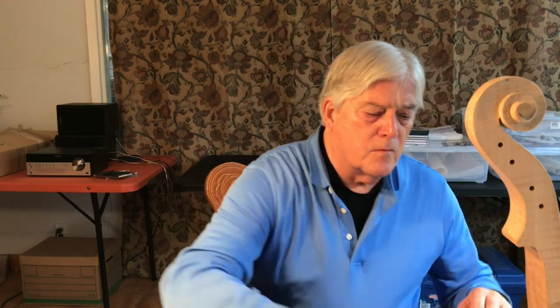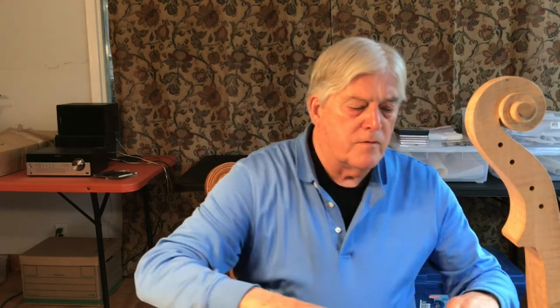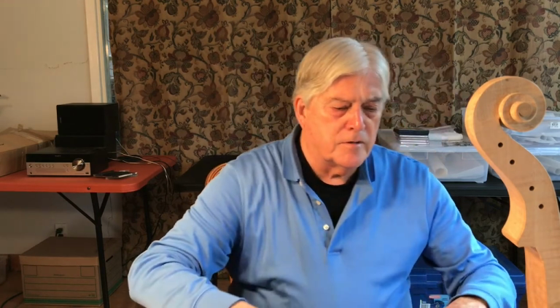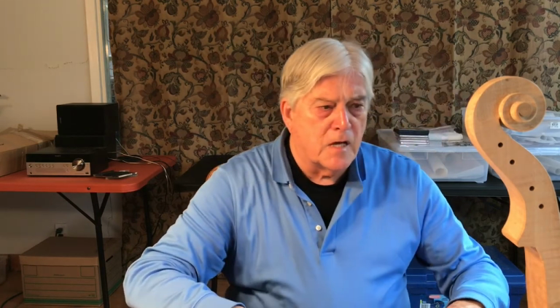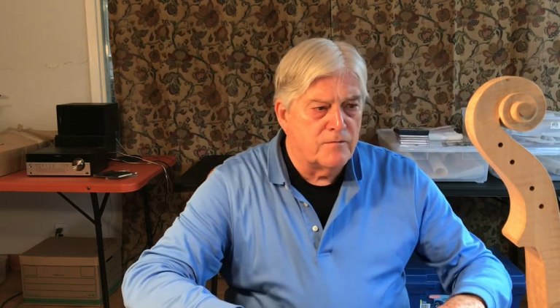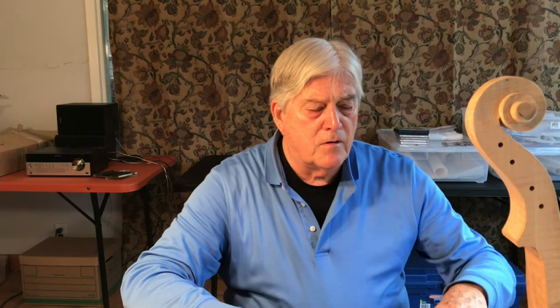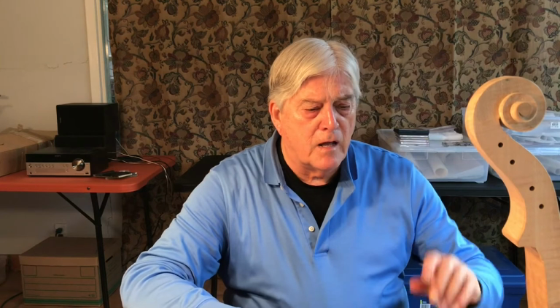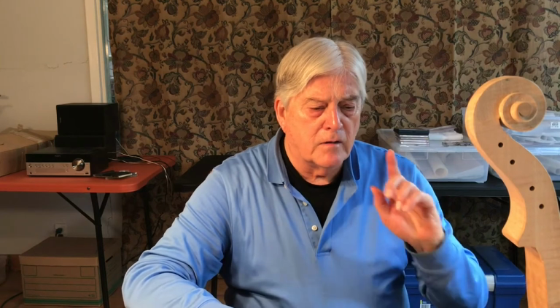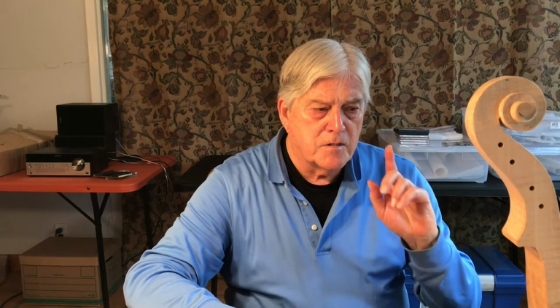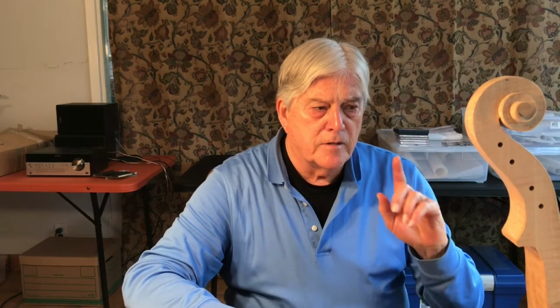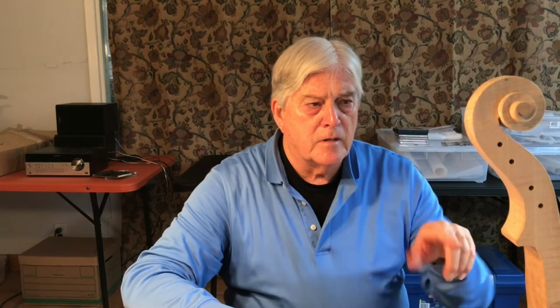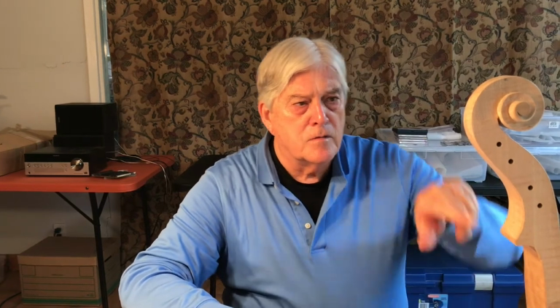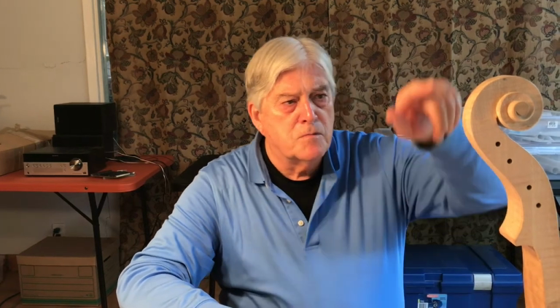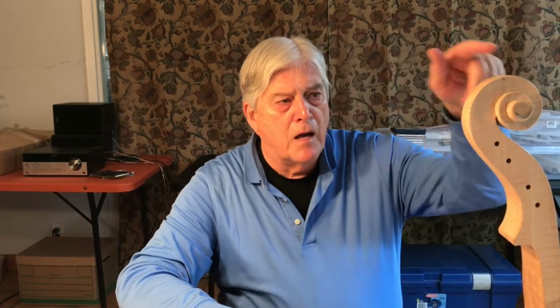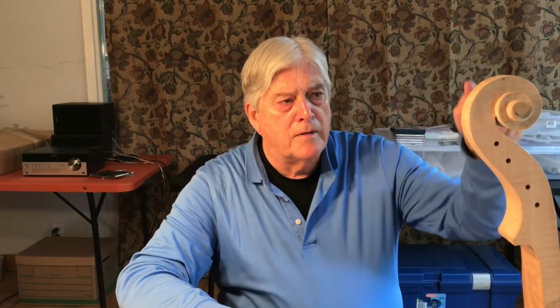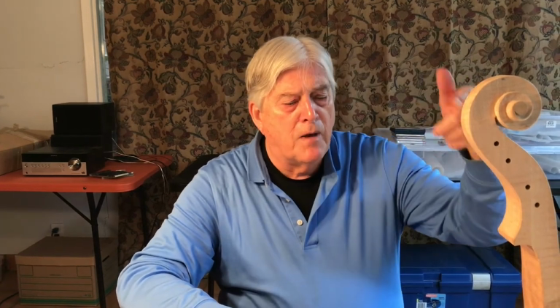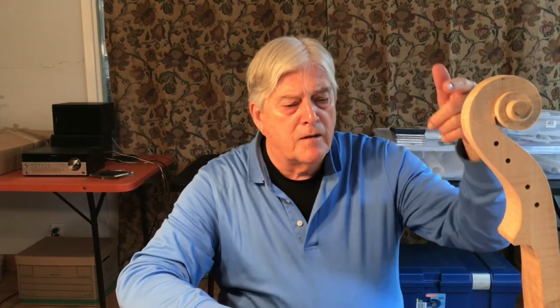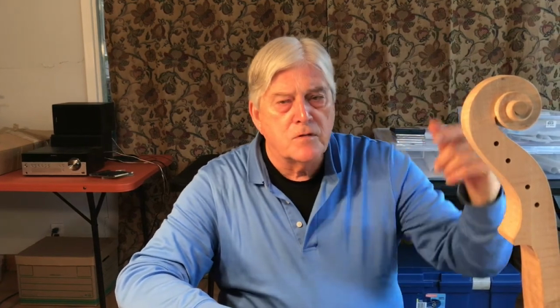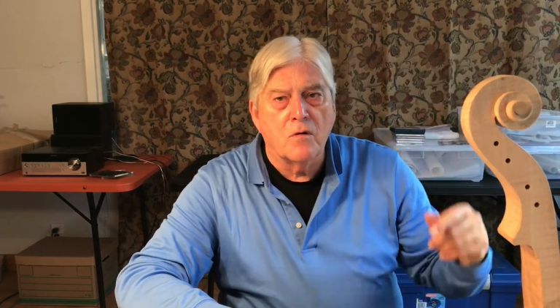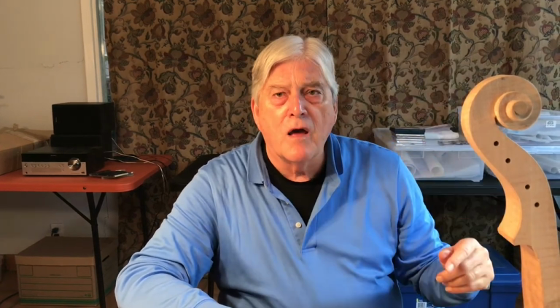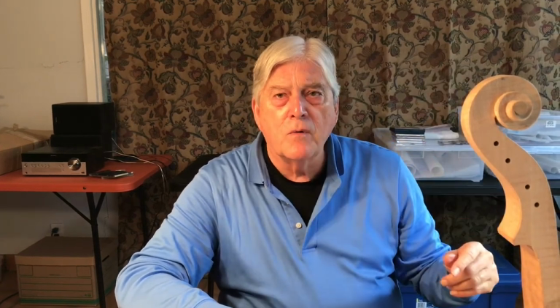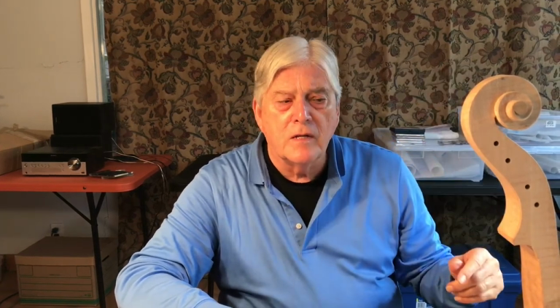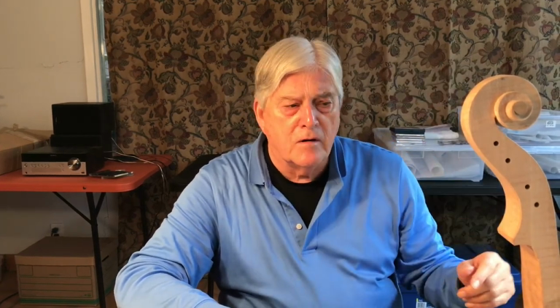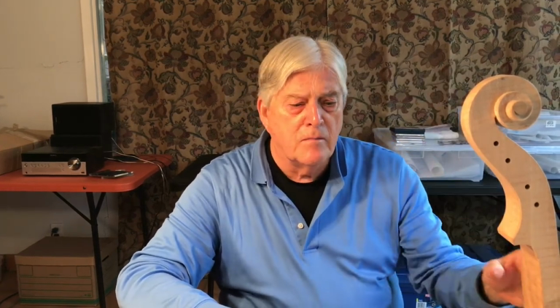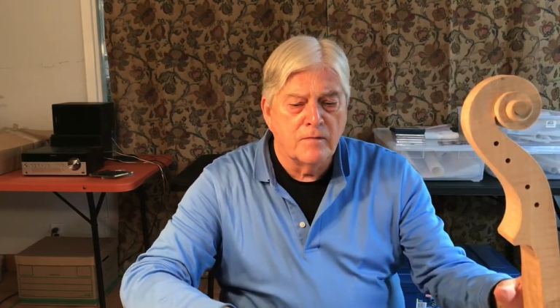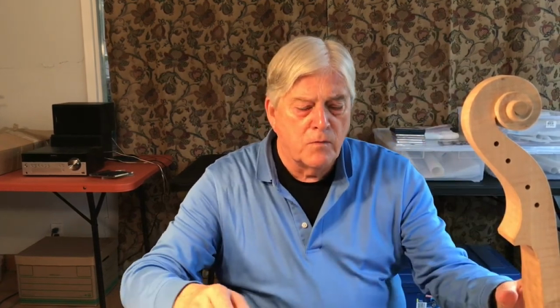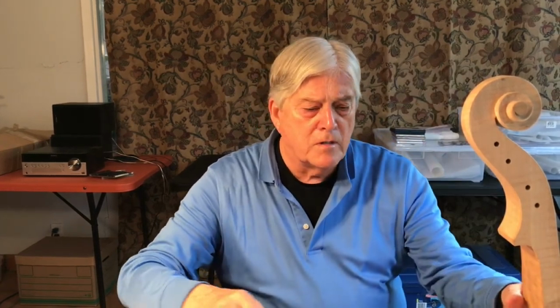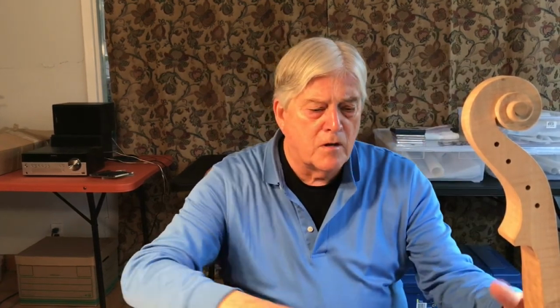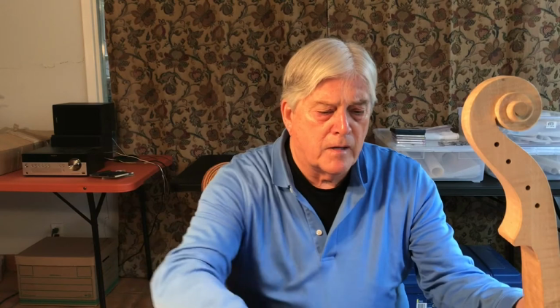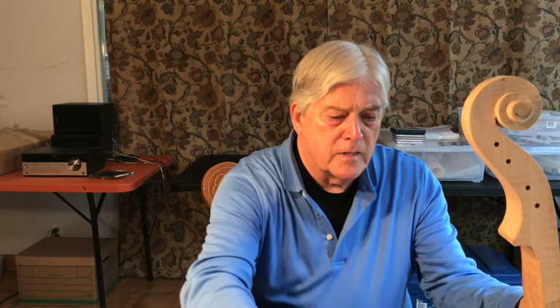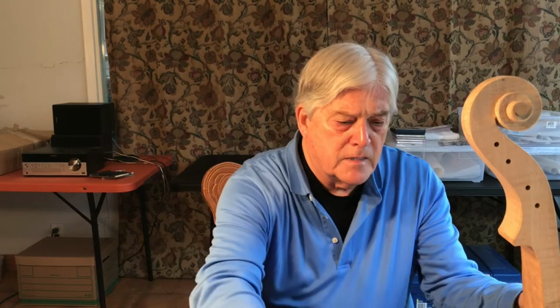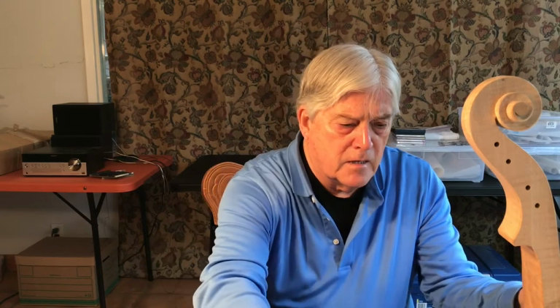We've got the side figured out. Let's look at the spine — the back of the scroll. How do we get there? Then we can talk about the little details.